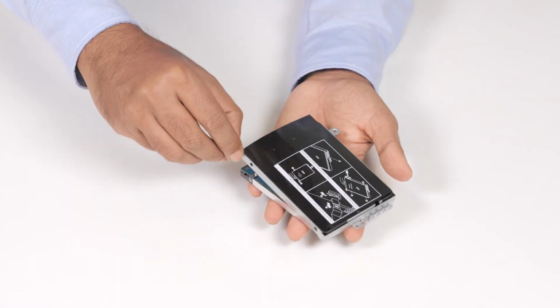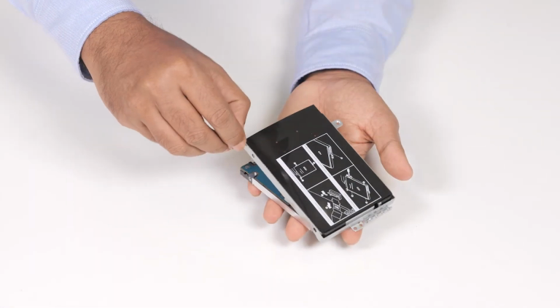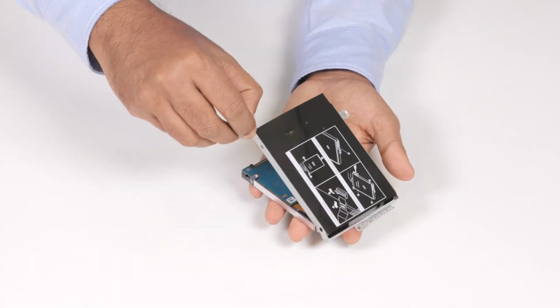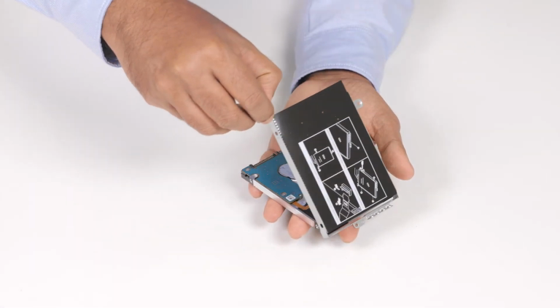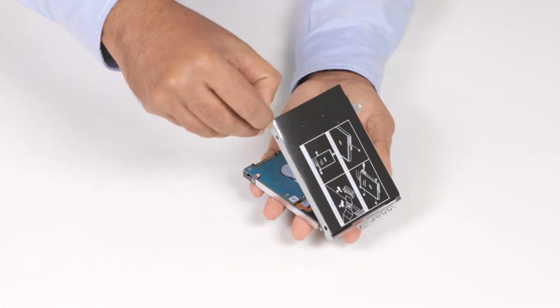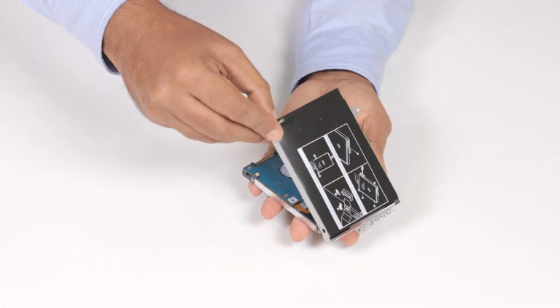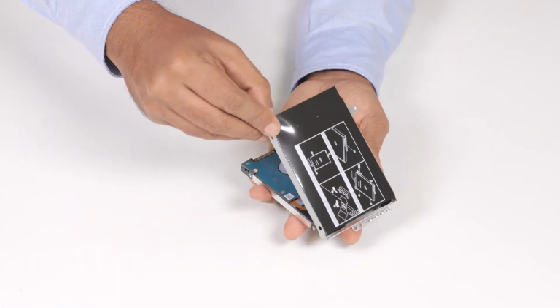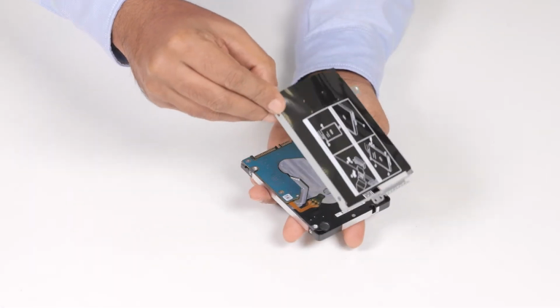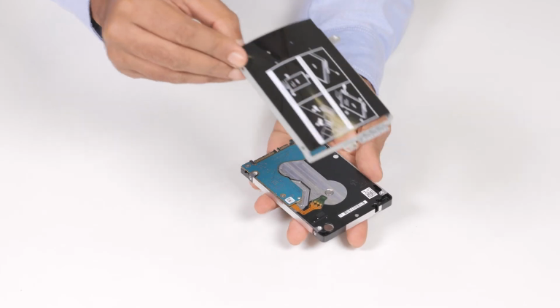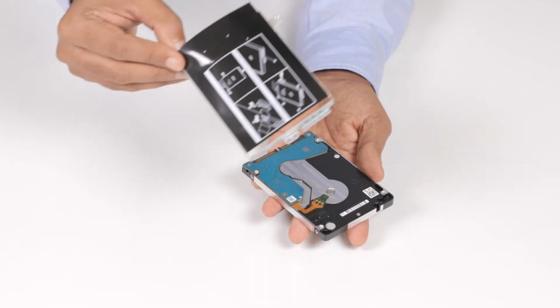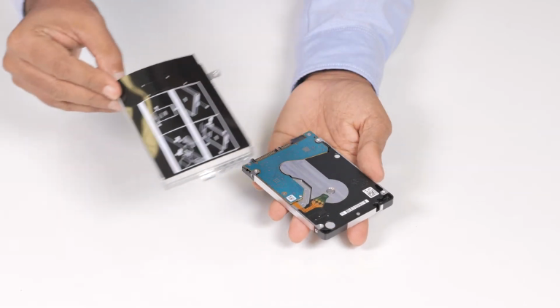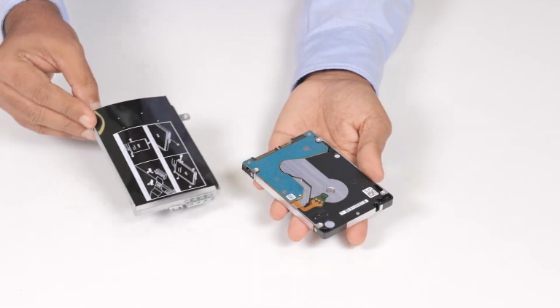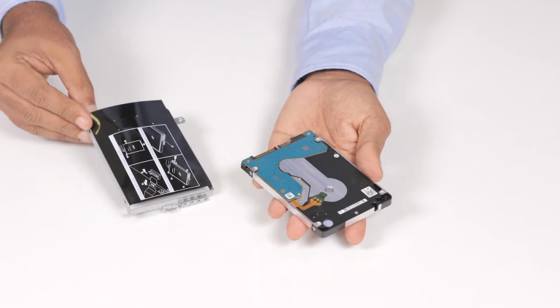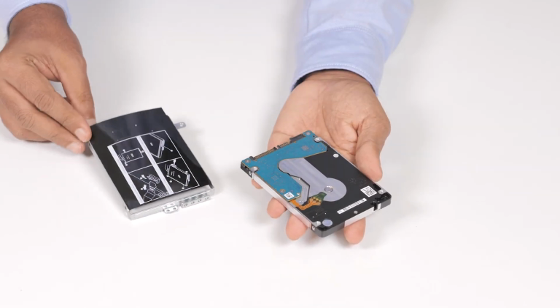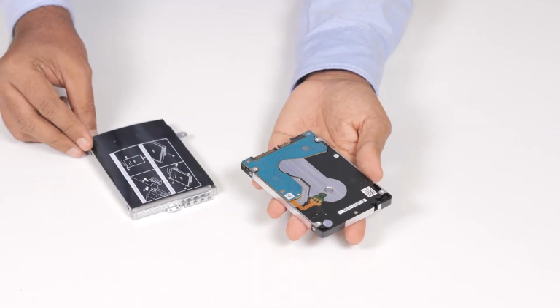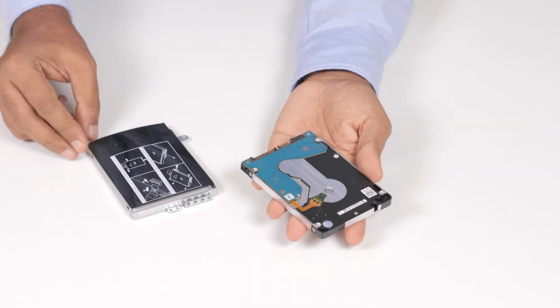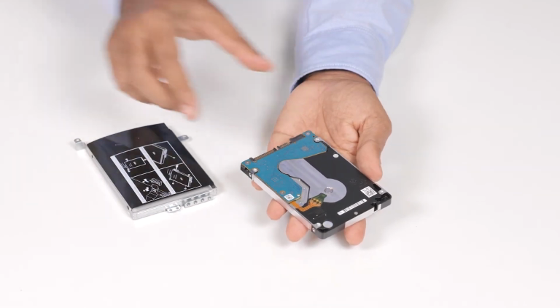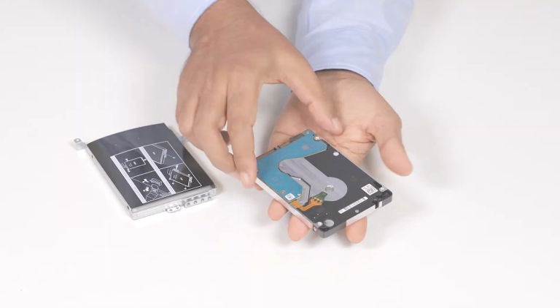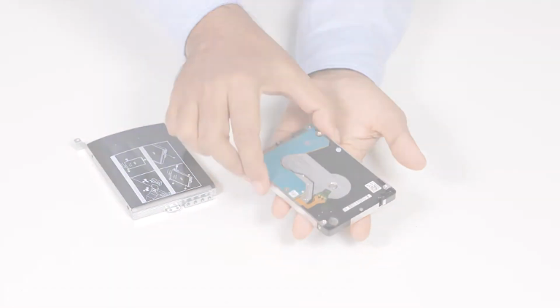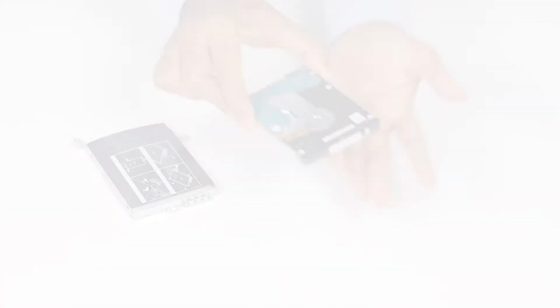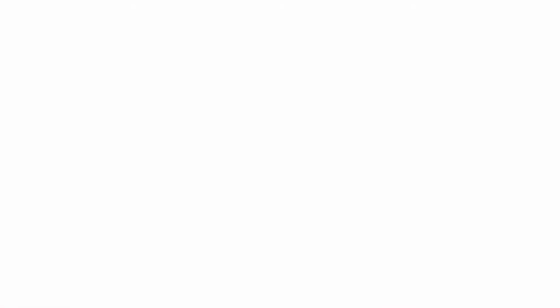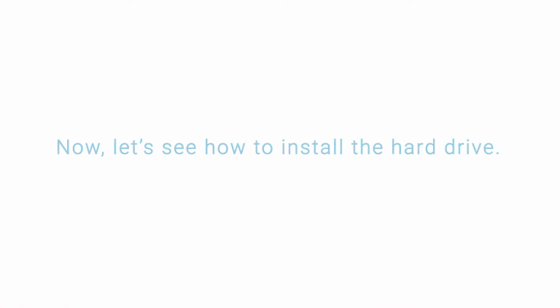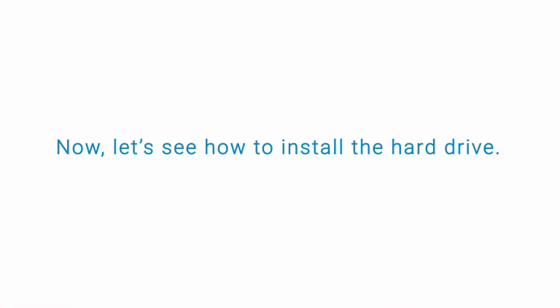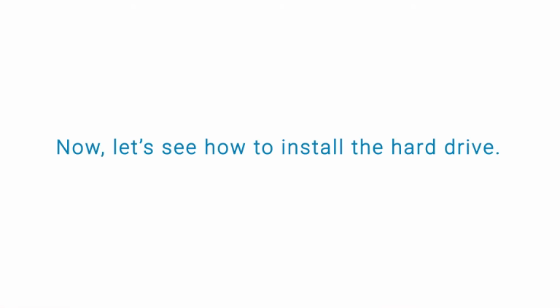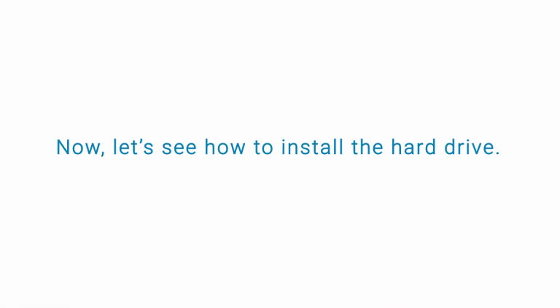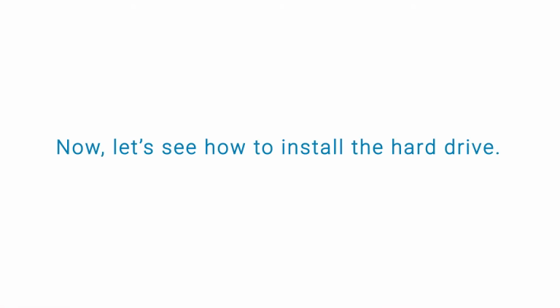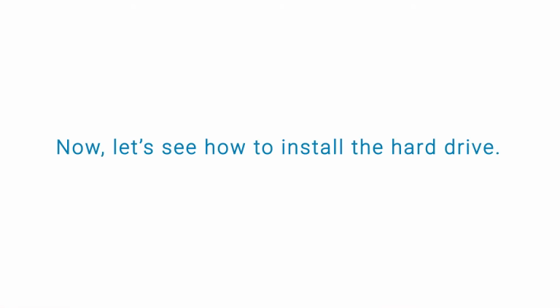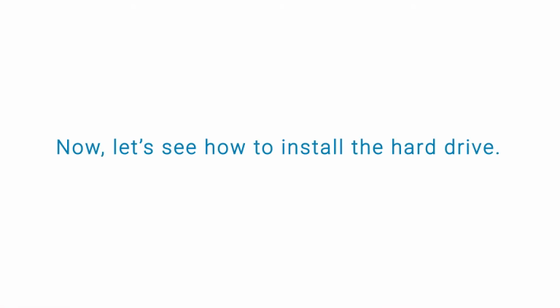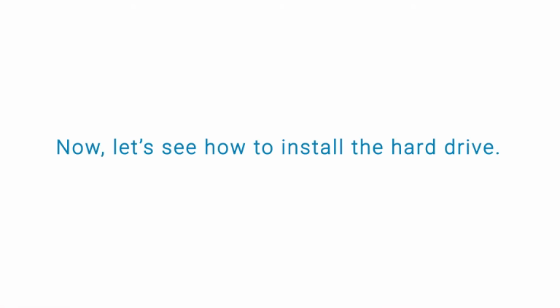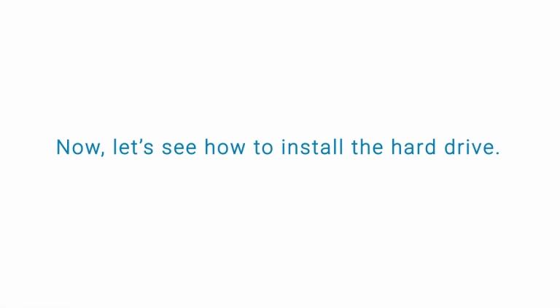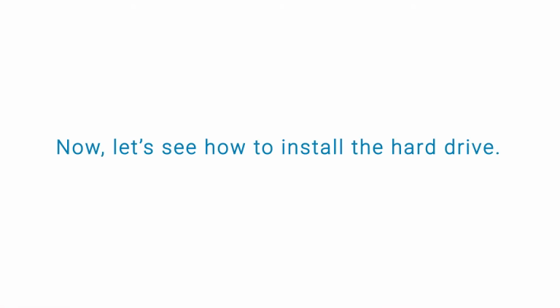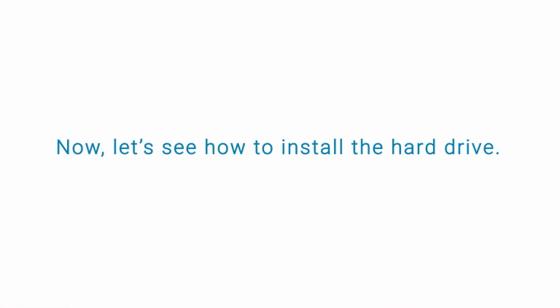Remove the hard drive from the hard drive bracket. You have successfully removed the hard drive.